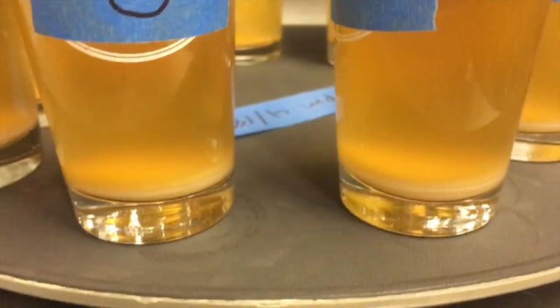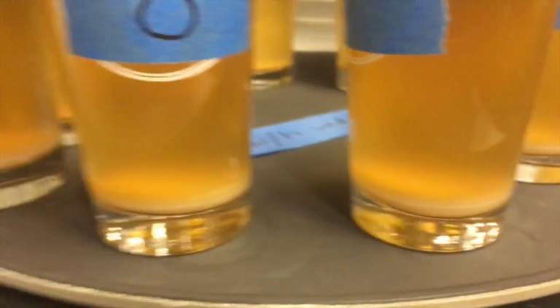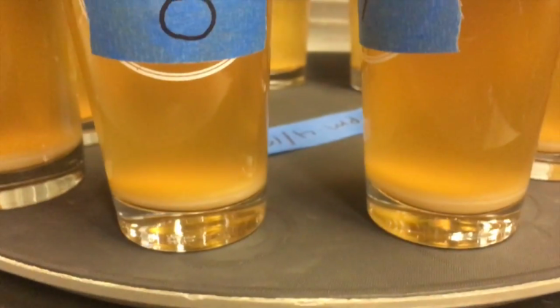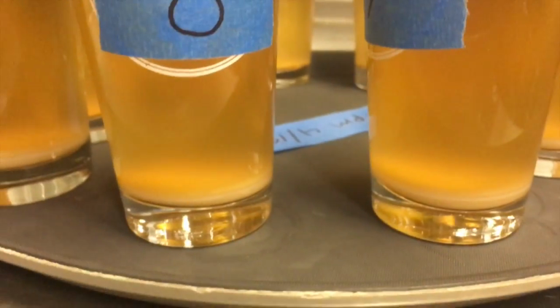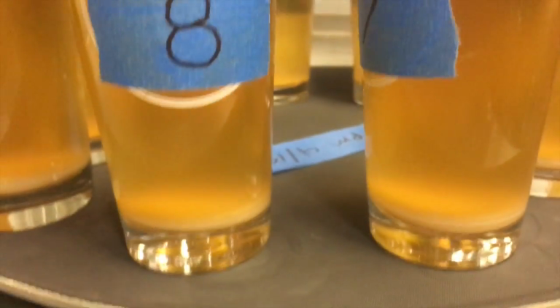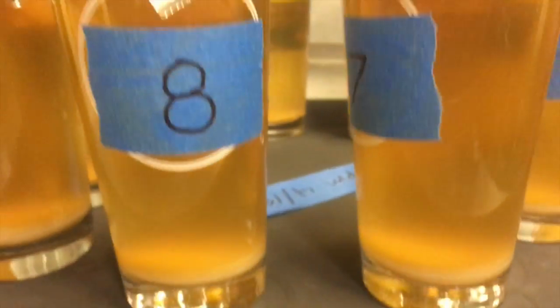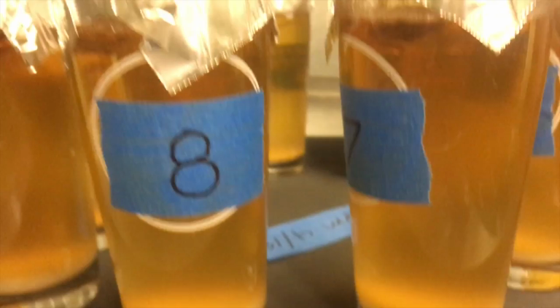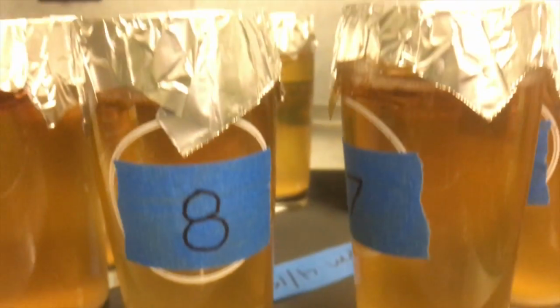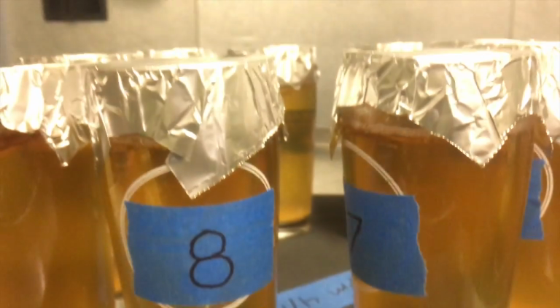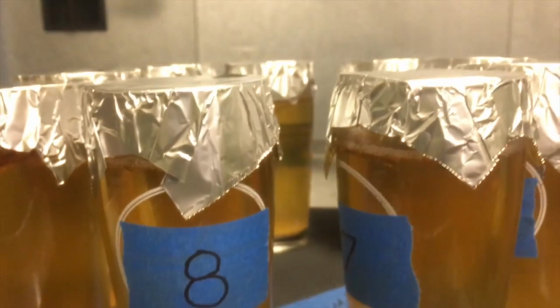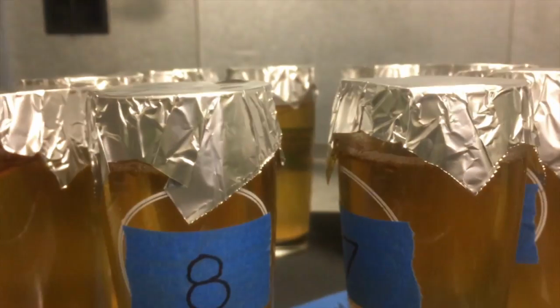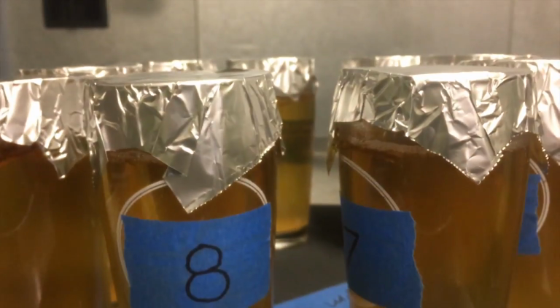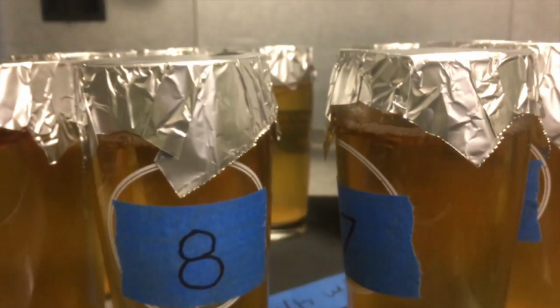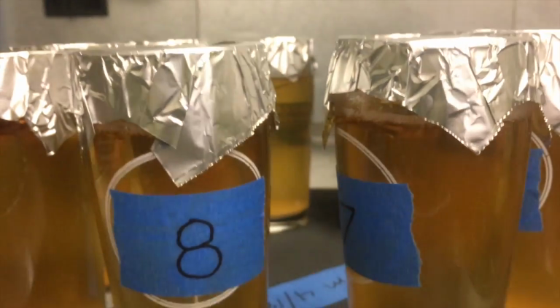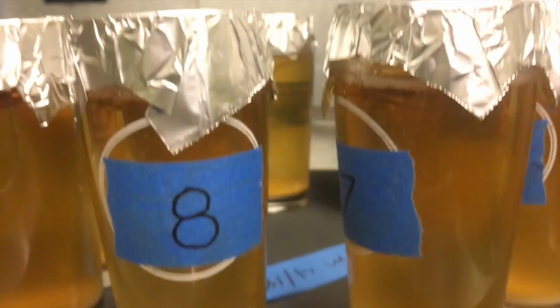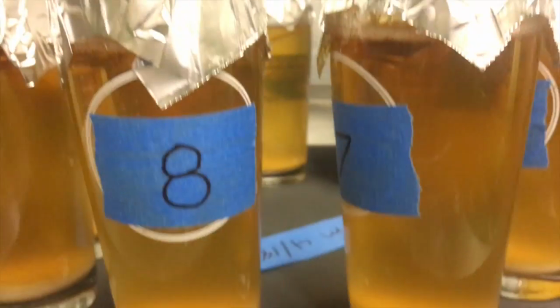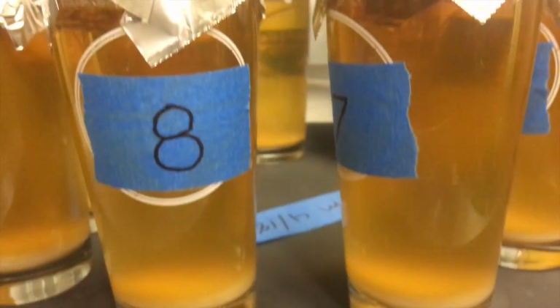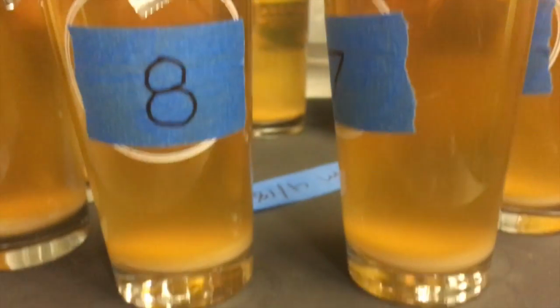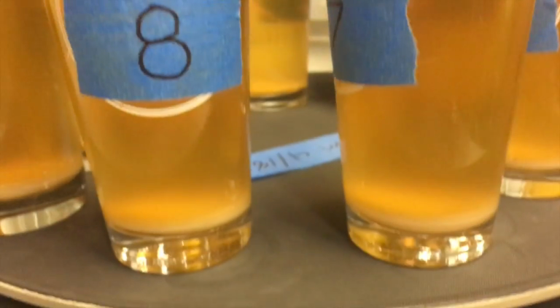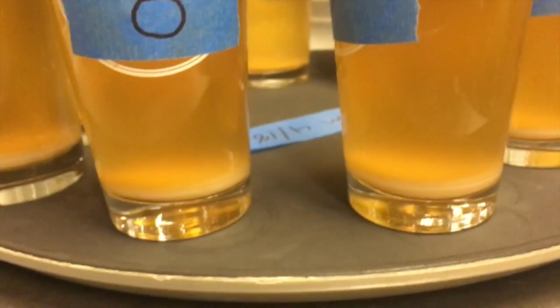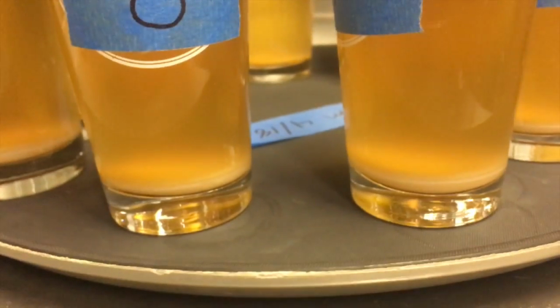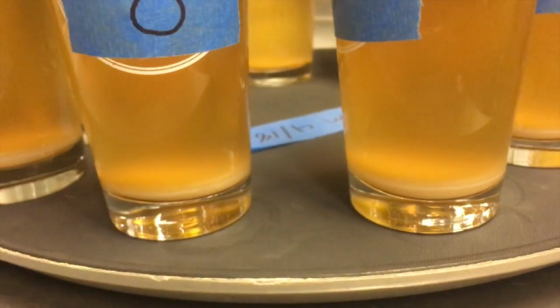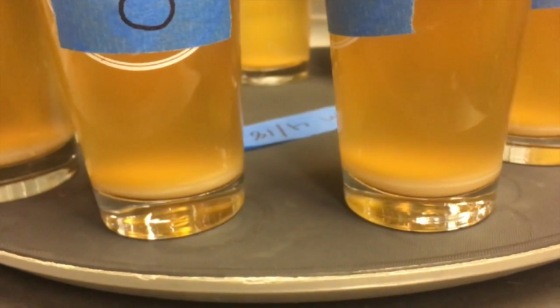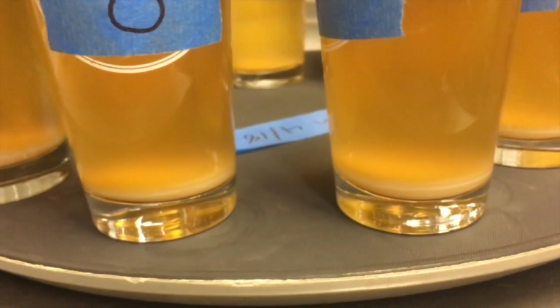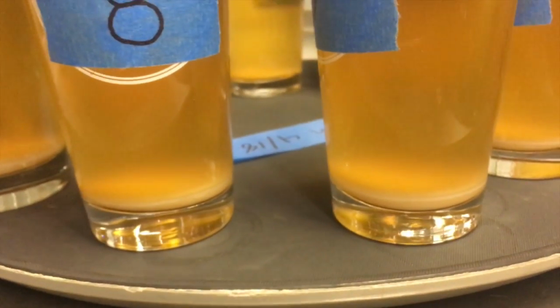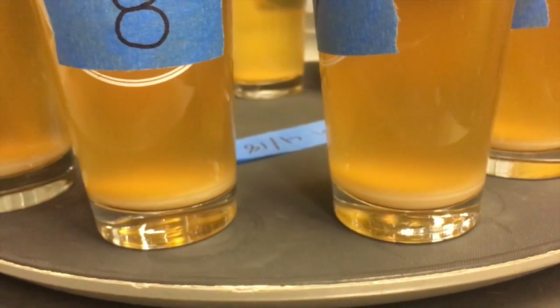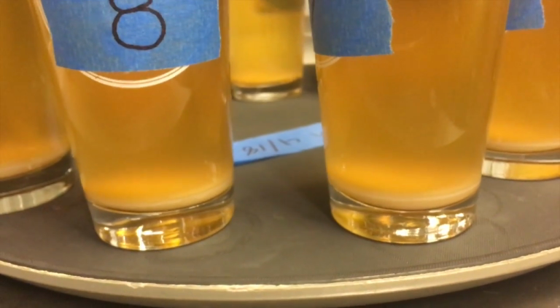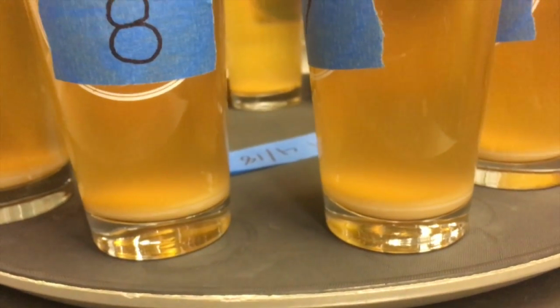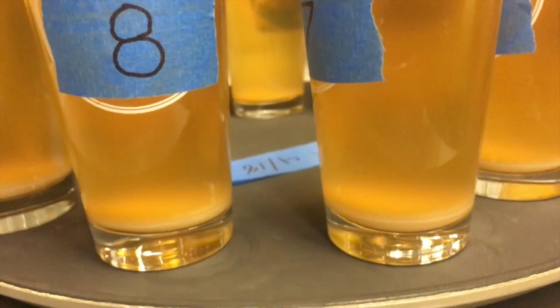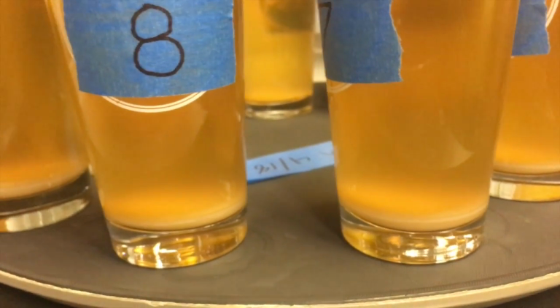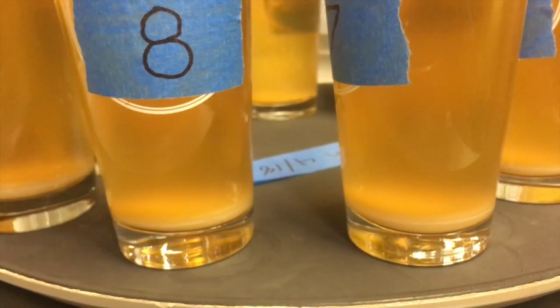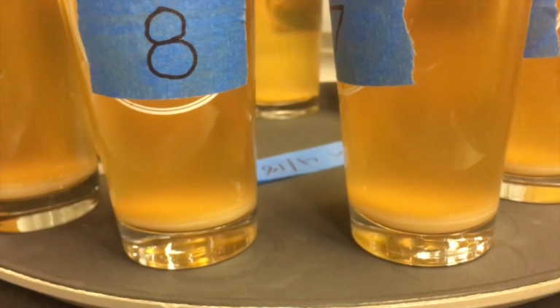From this test, I'm thinking either number 7 or number 8 is going to be the one we'll go with.